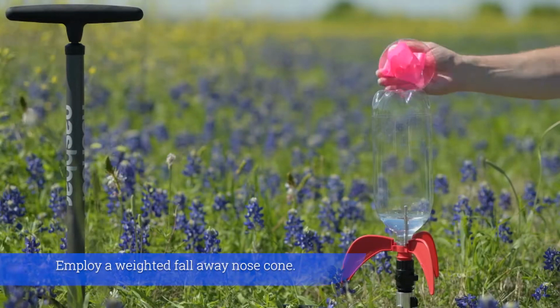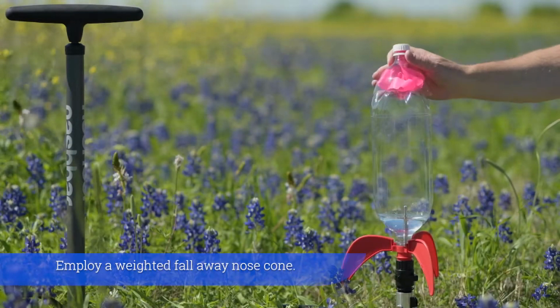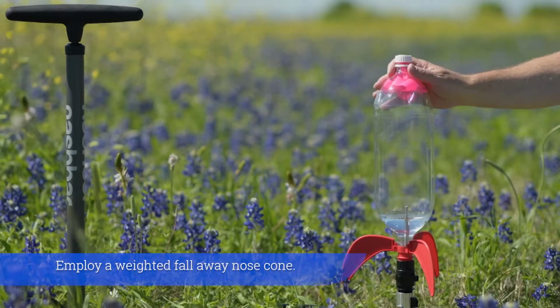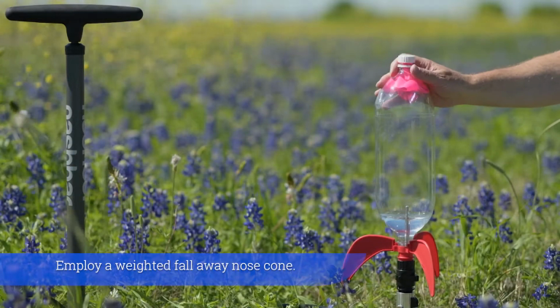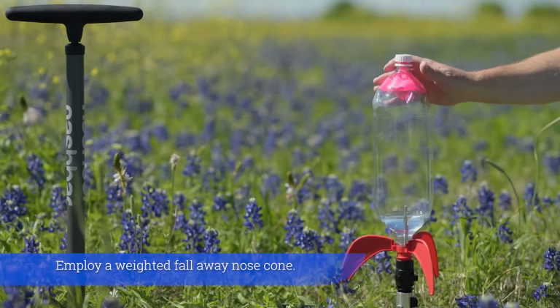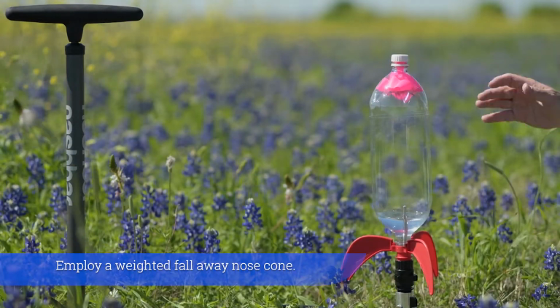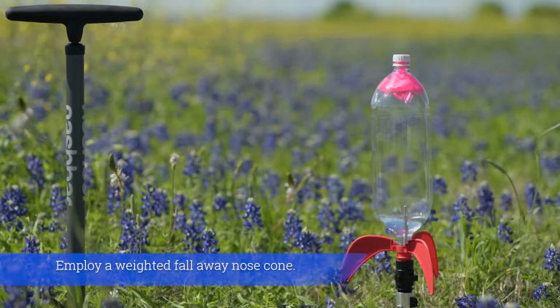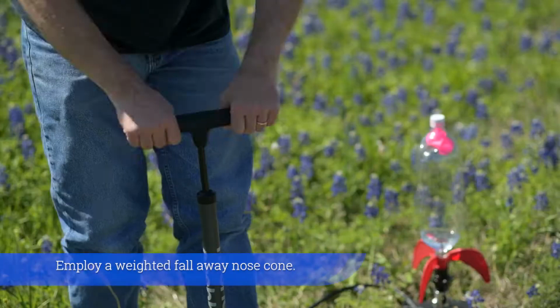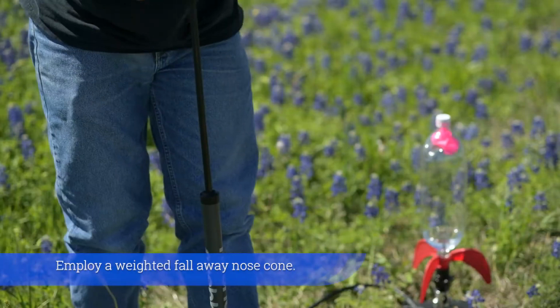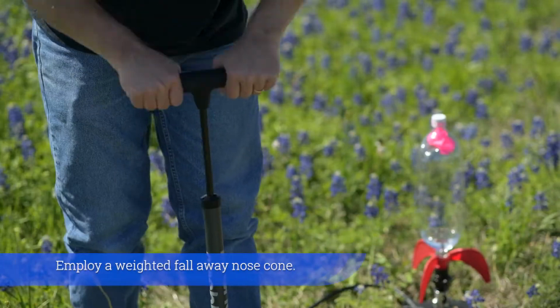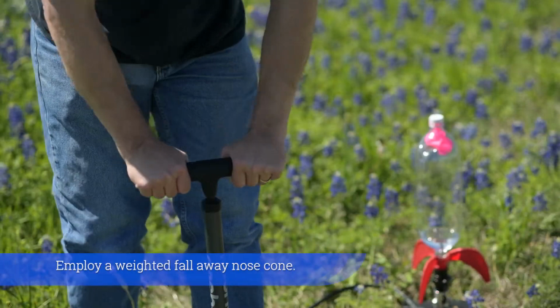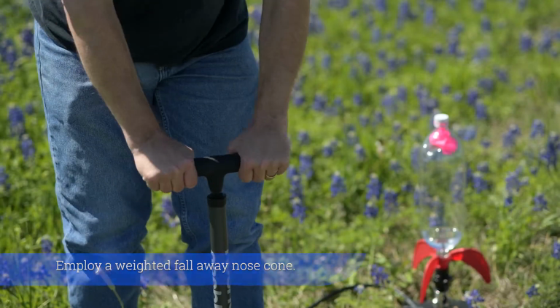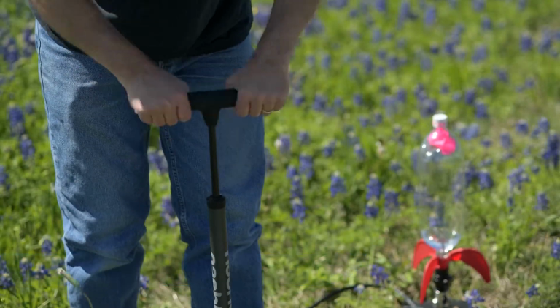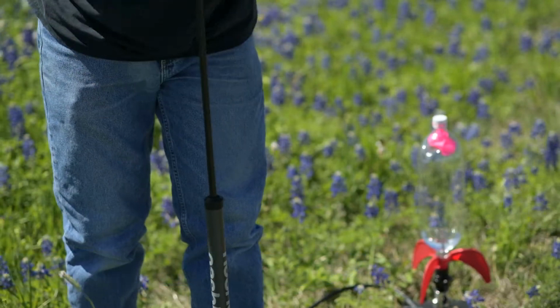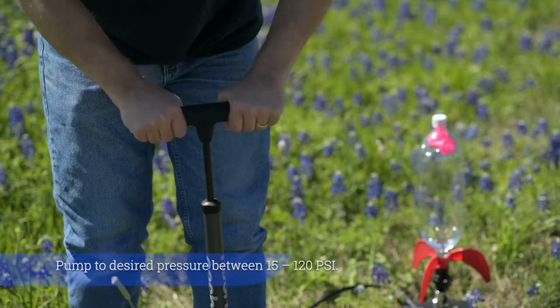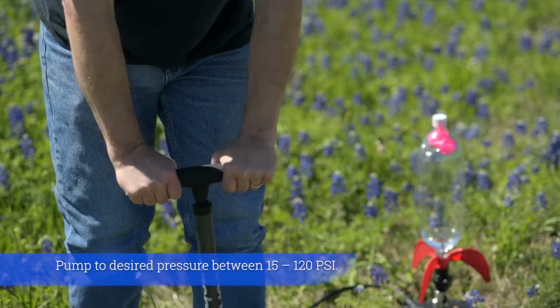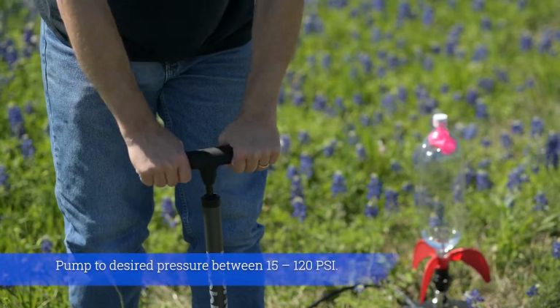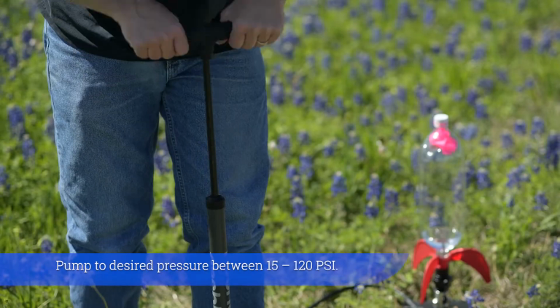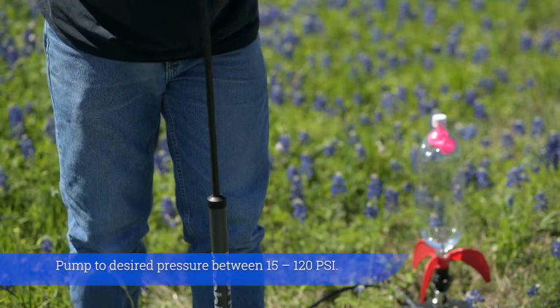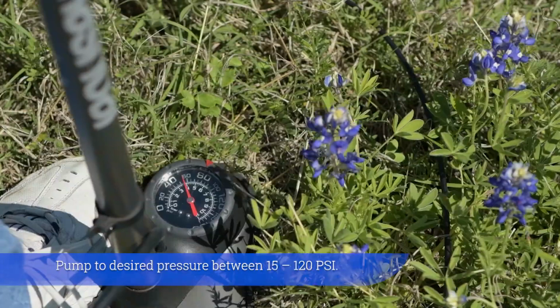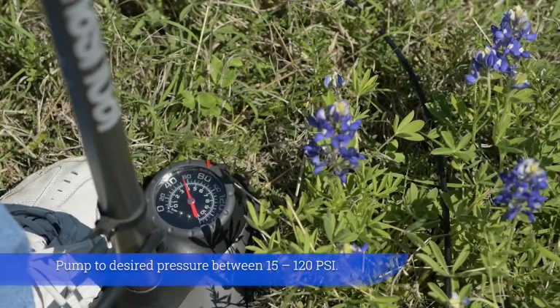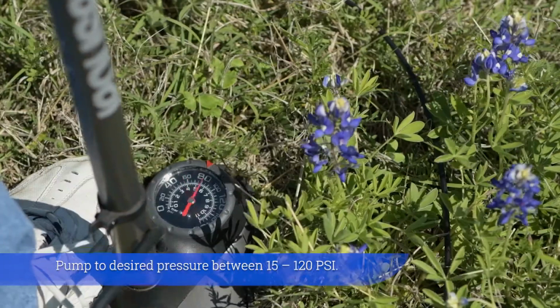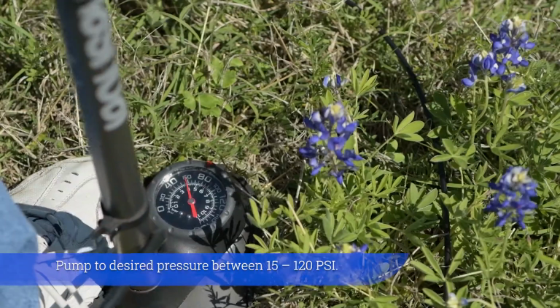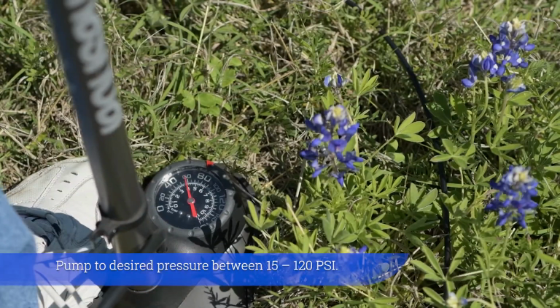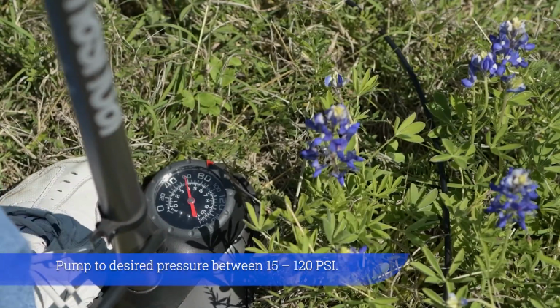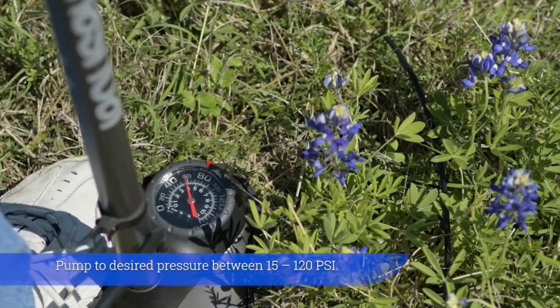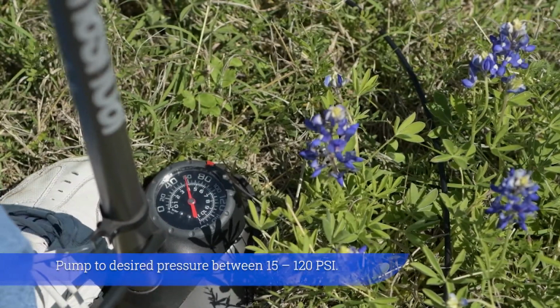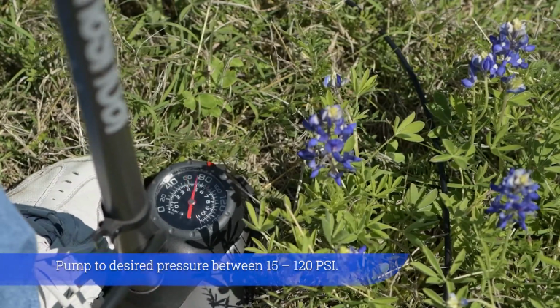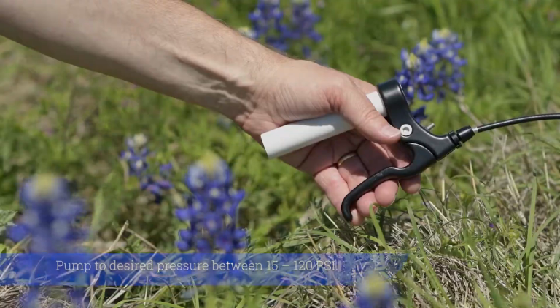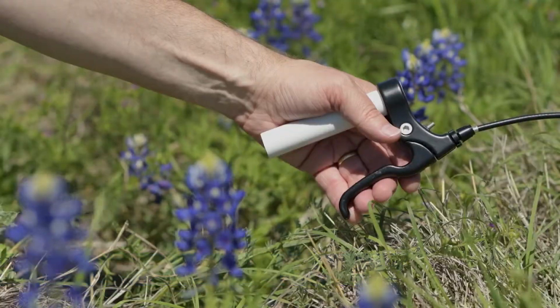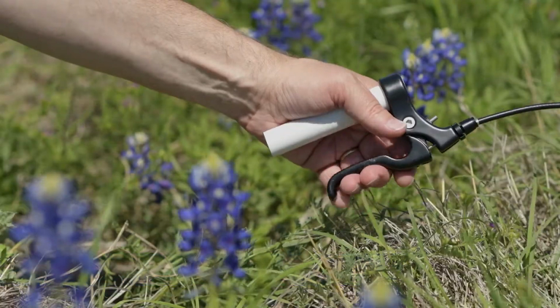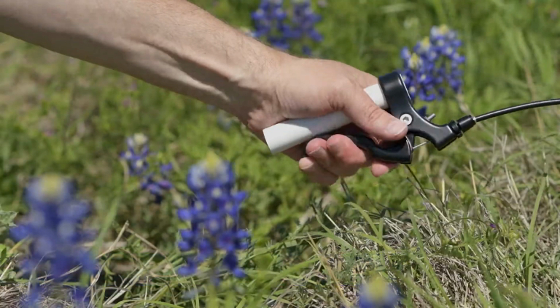Employ a weighted fall-away nose cone. Pump to the desired pressure between 15 to 120 psi.